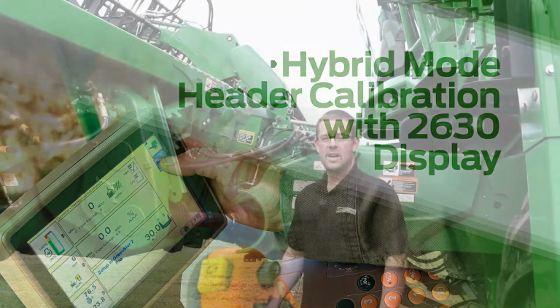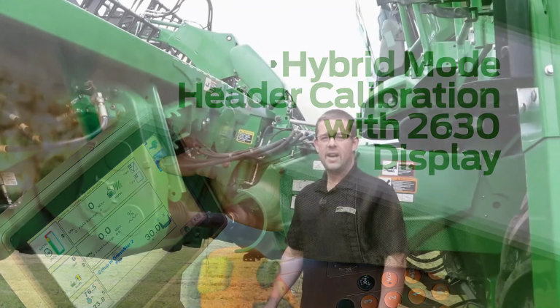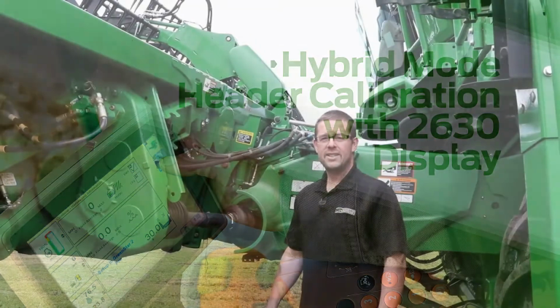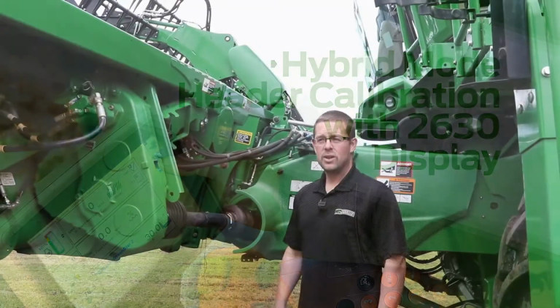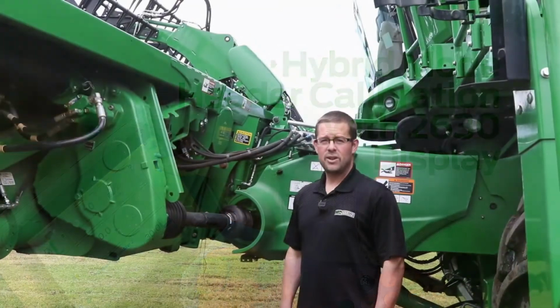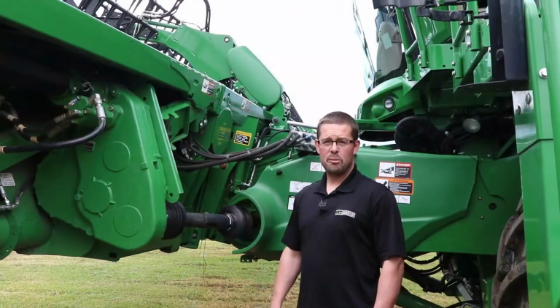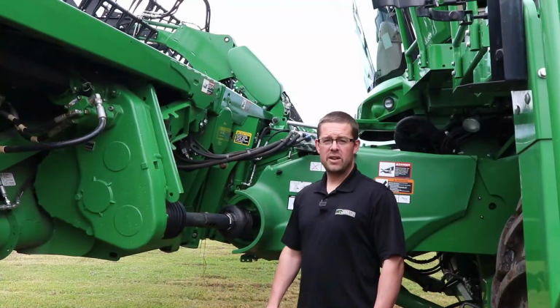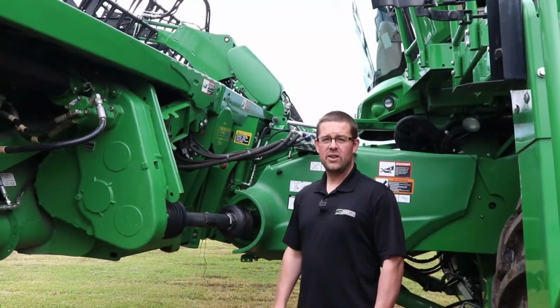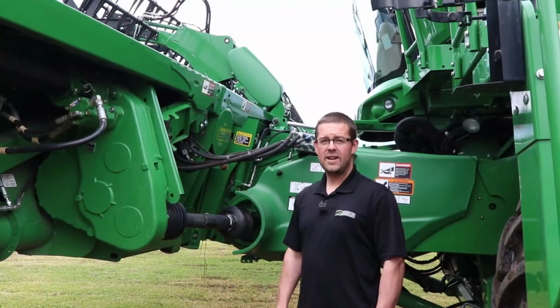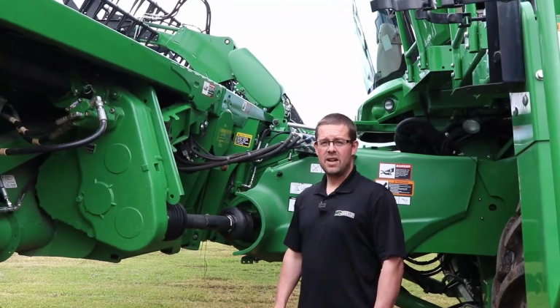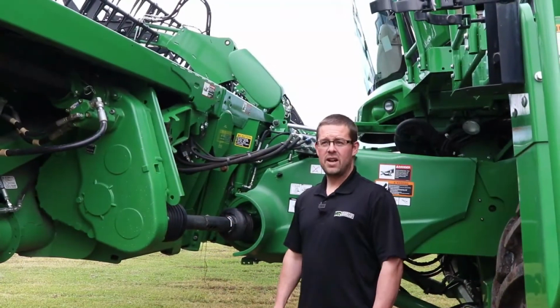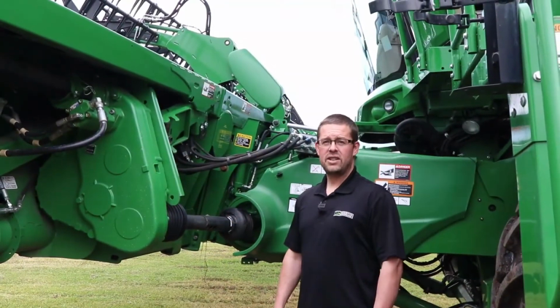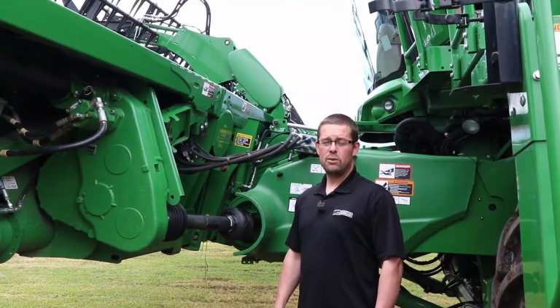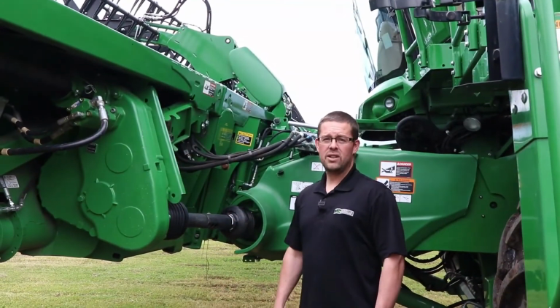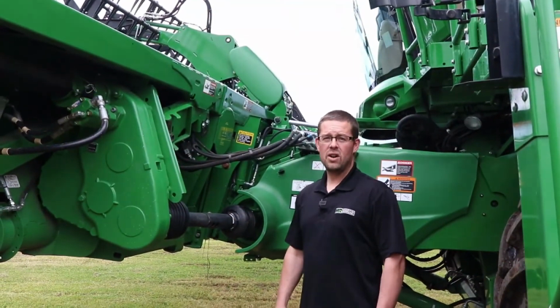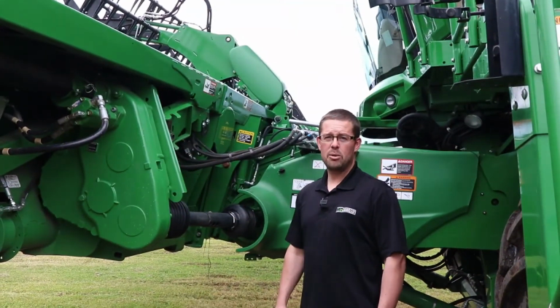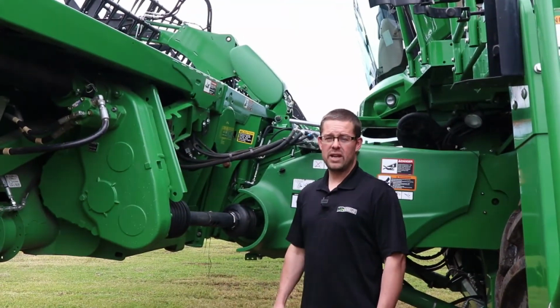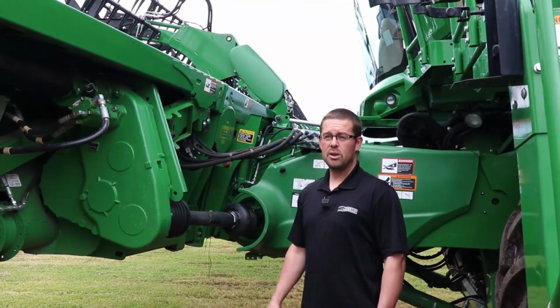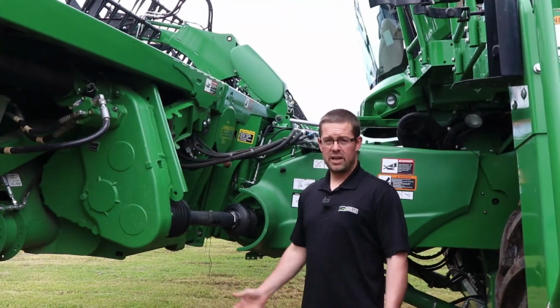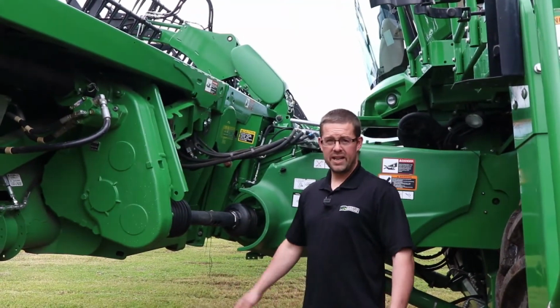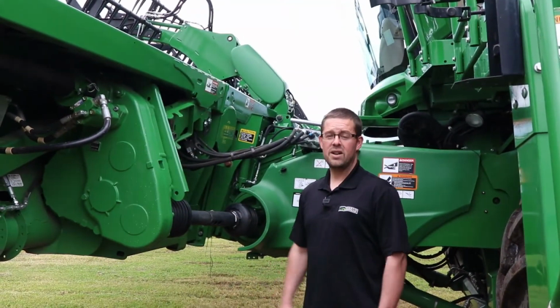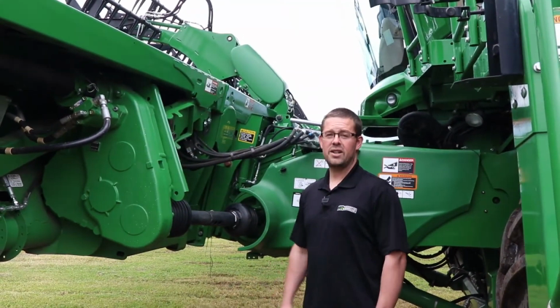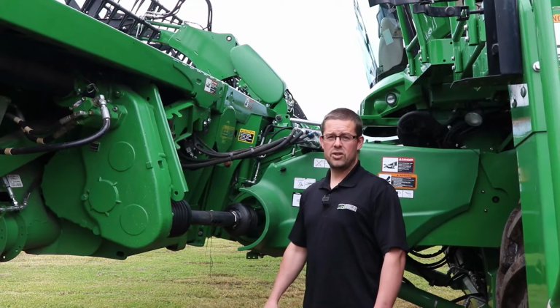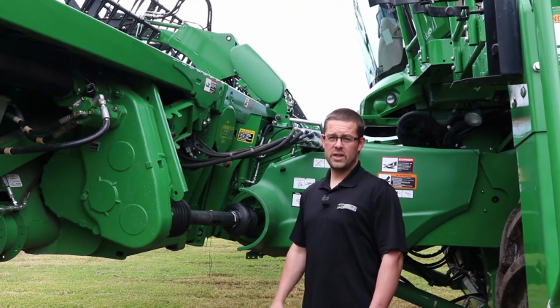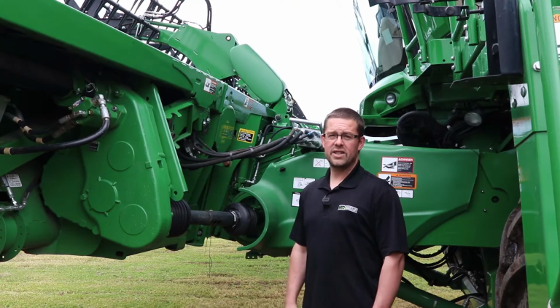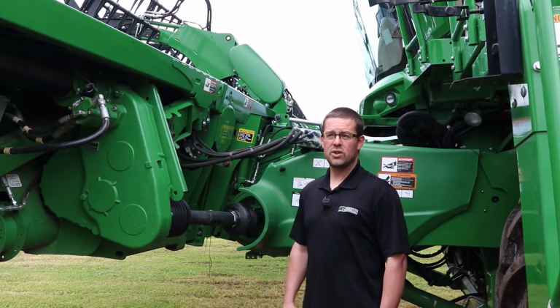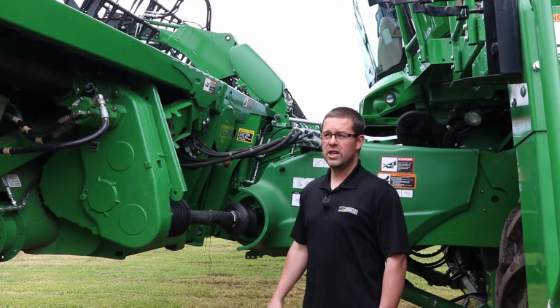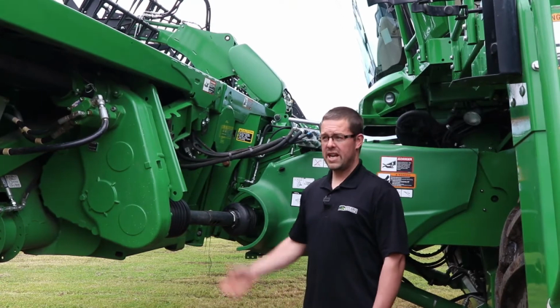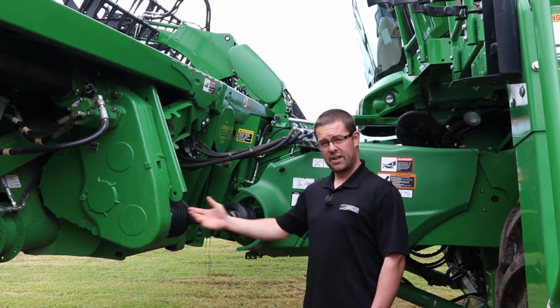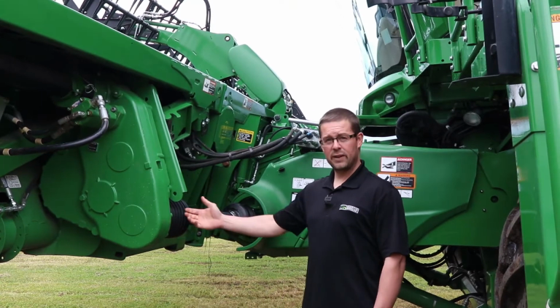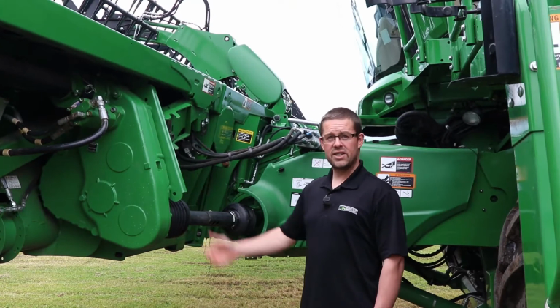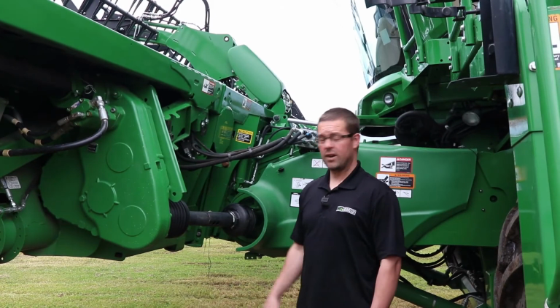Hi, it's Chris here from Martin Deerline. Today we're going to talk about calibrating the 2630 and a flex header.